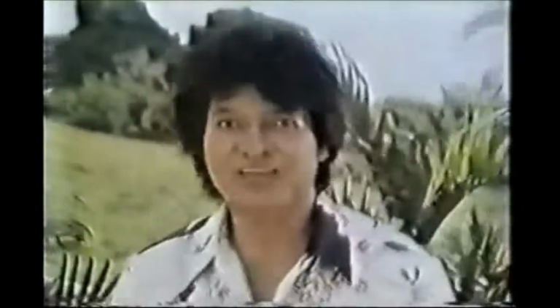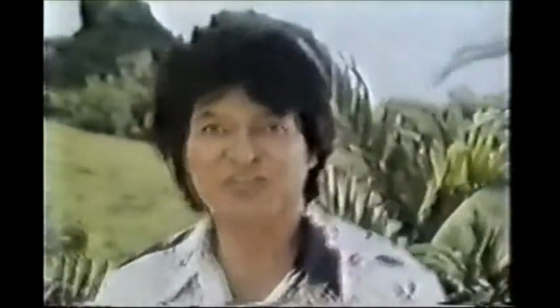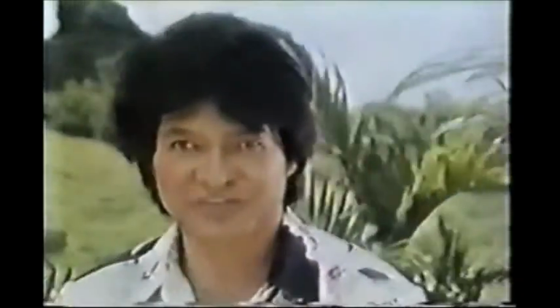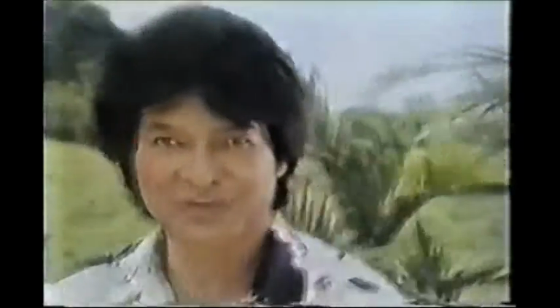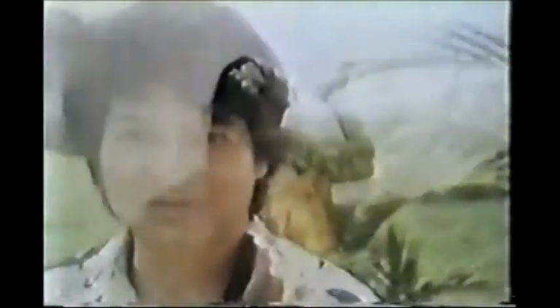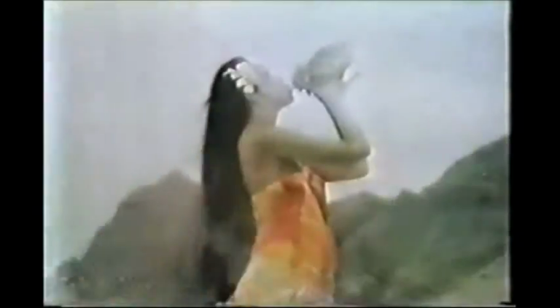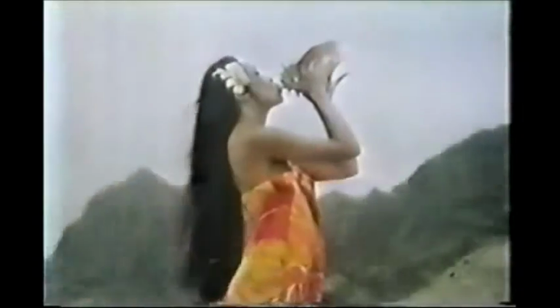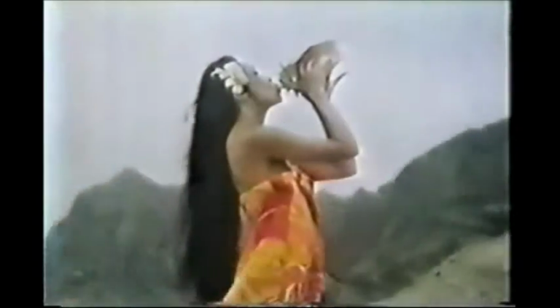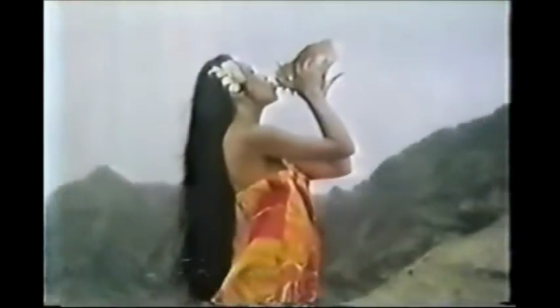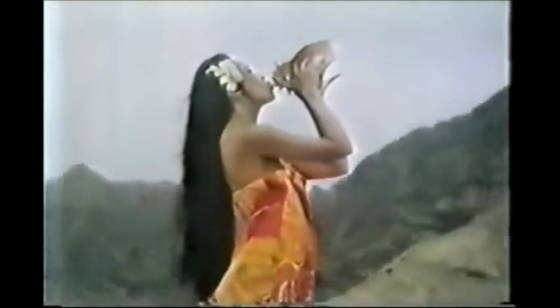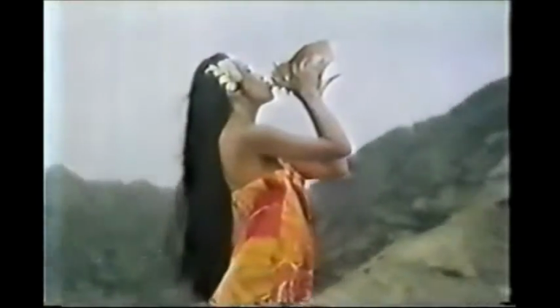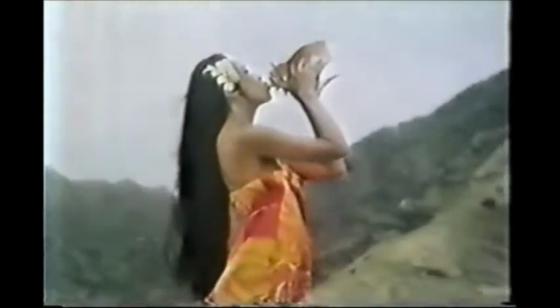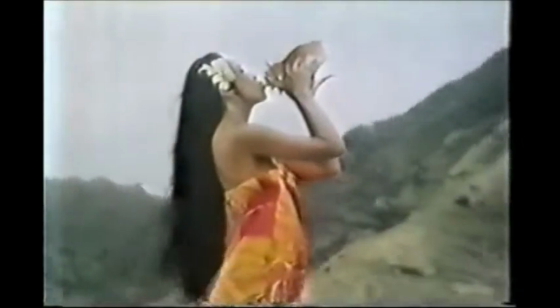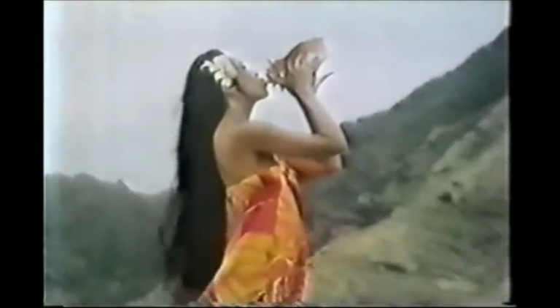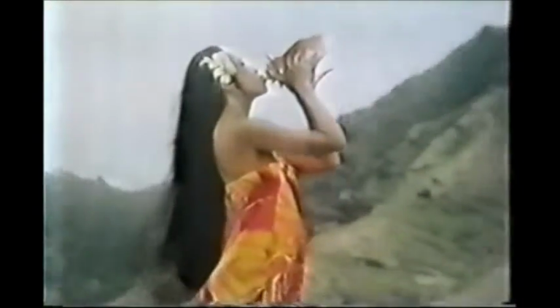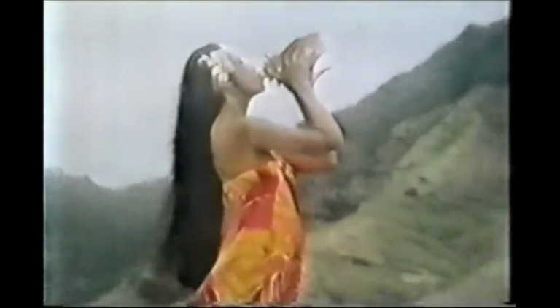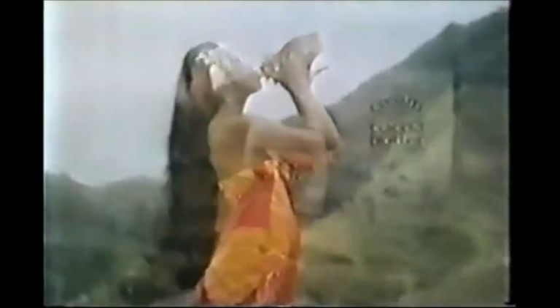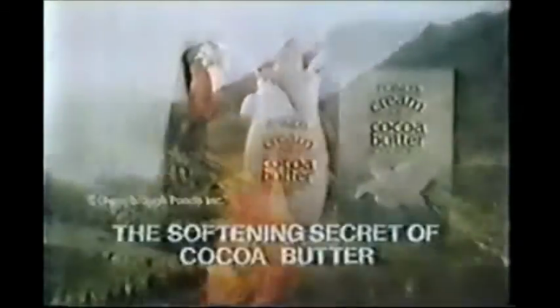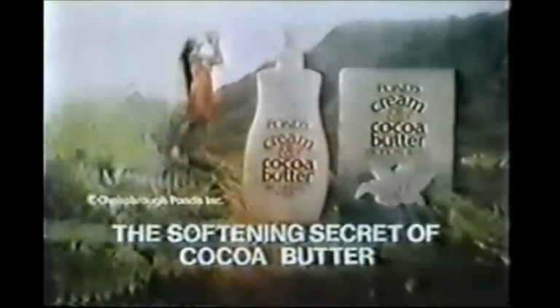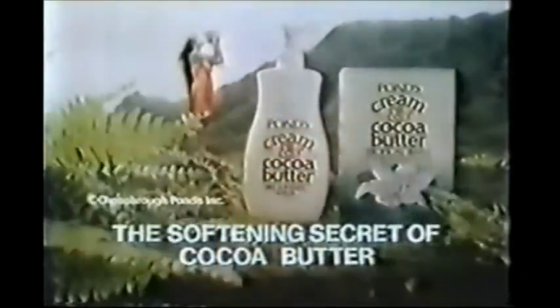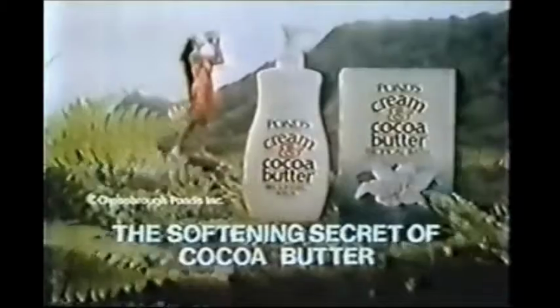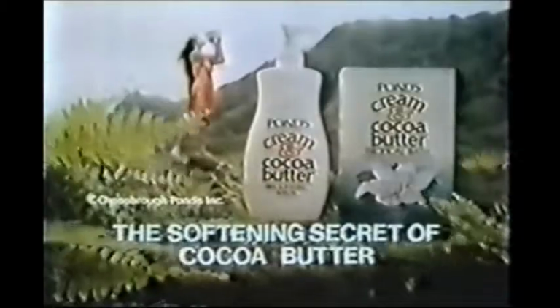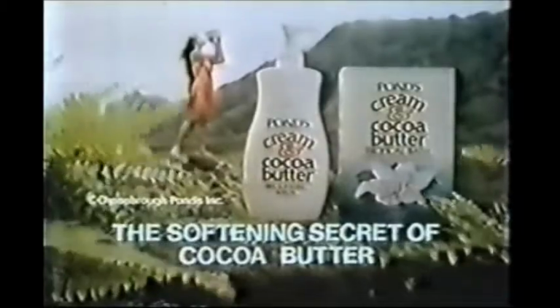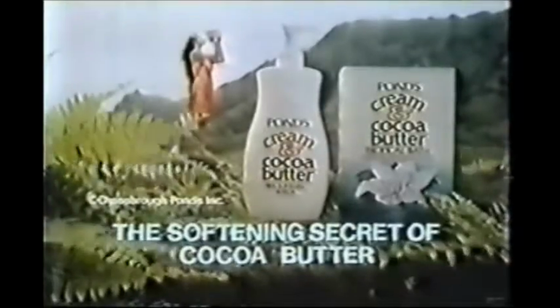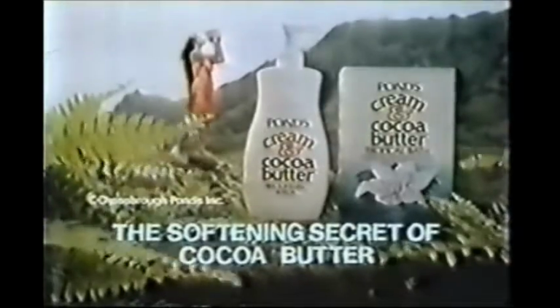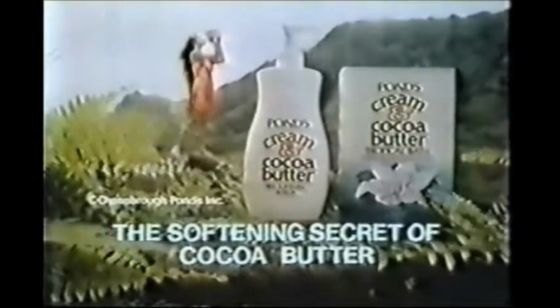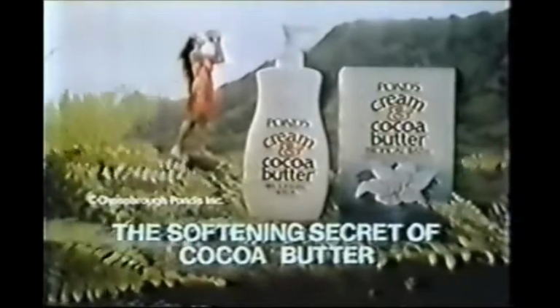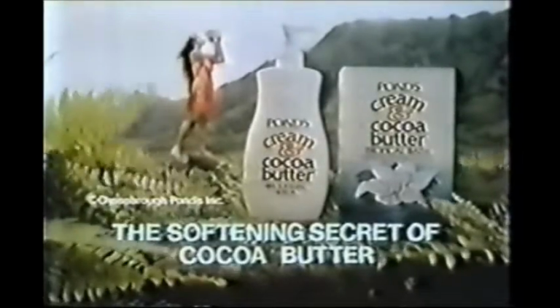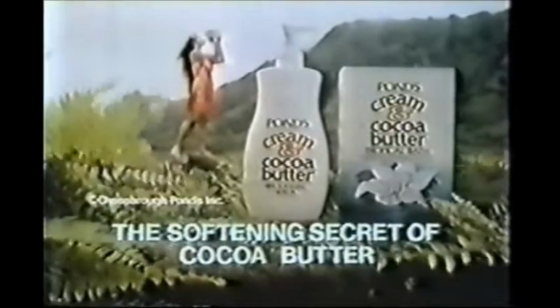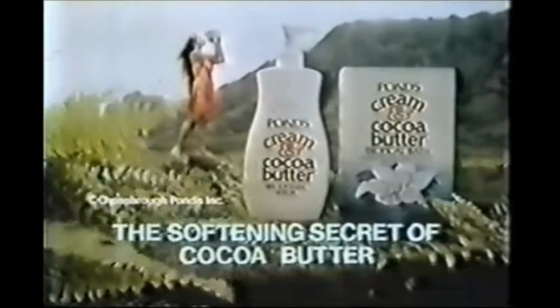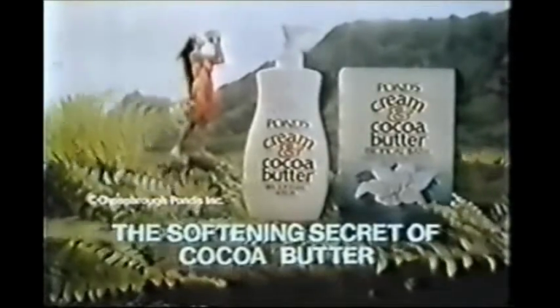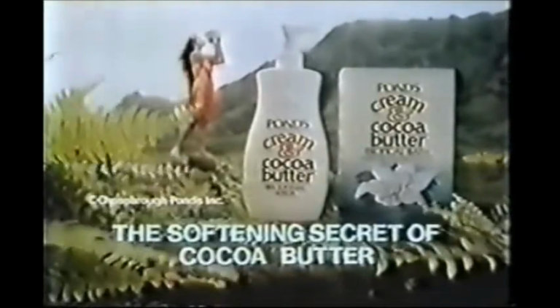Discover the secret. Cocoa butter. In Pond's cream and cocoa butter lotion and bath.